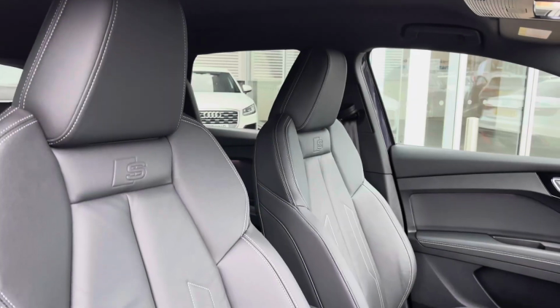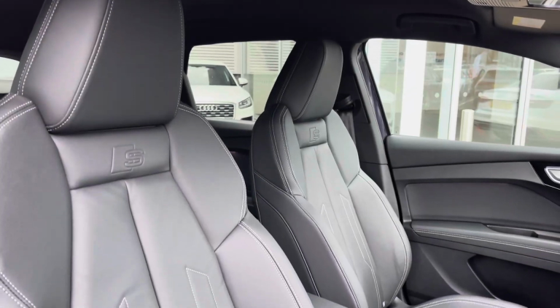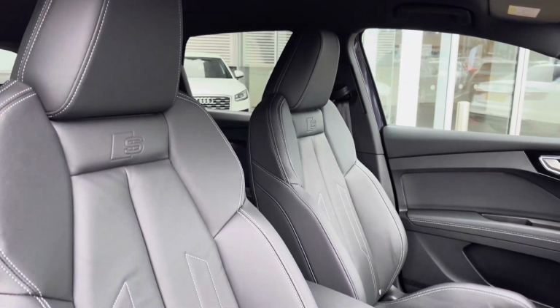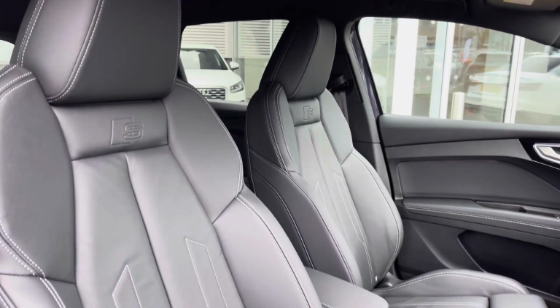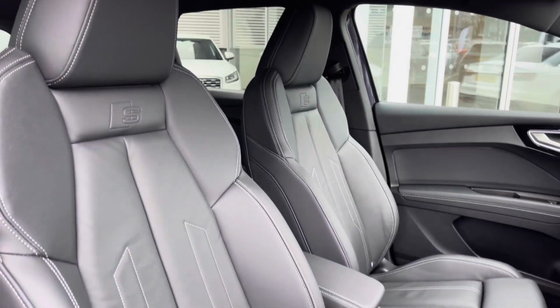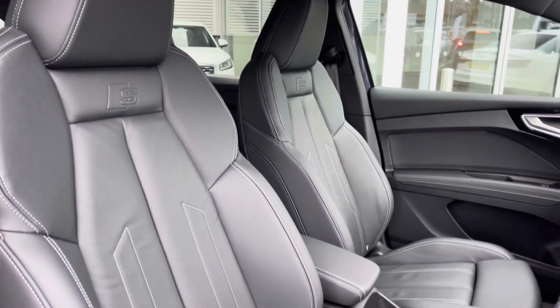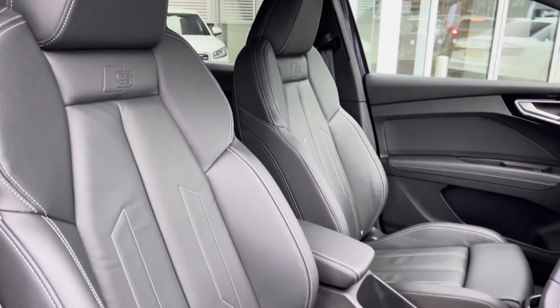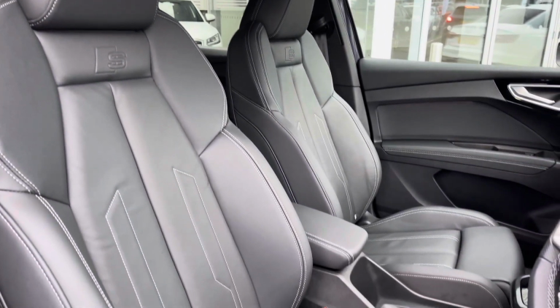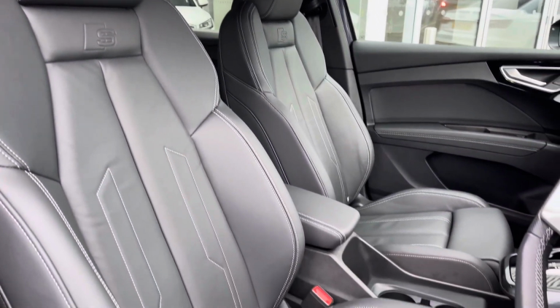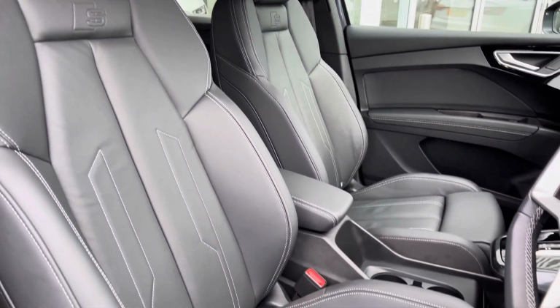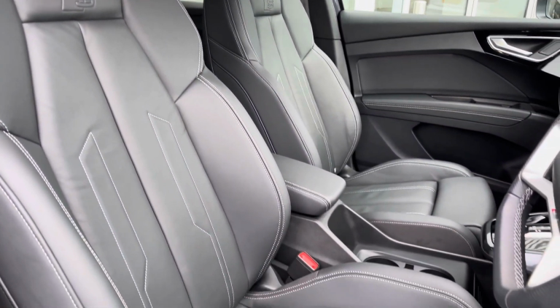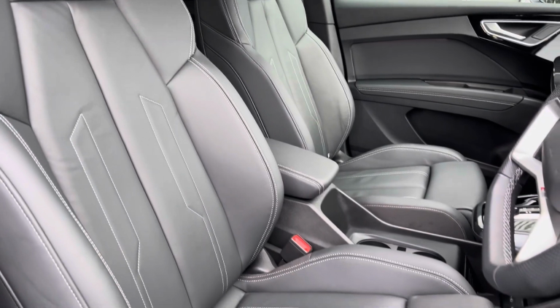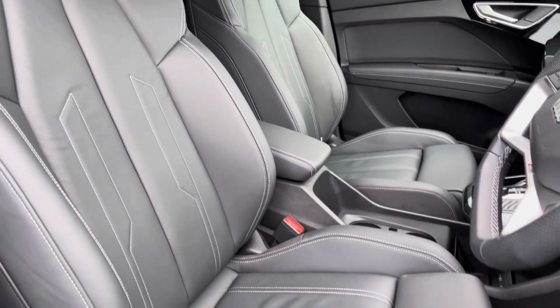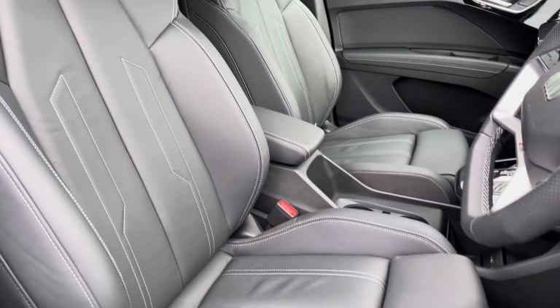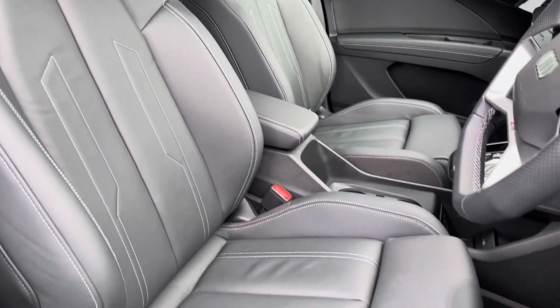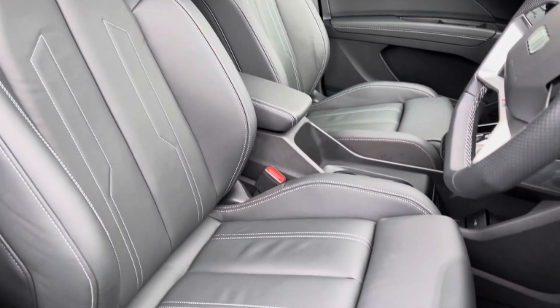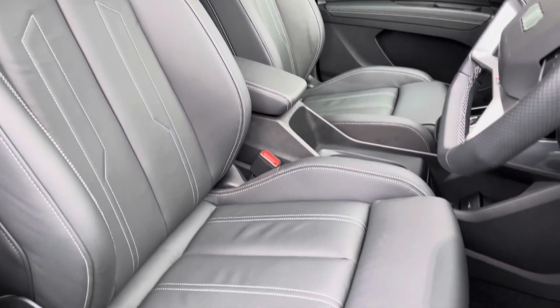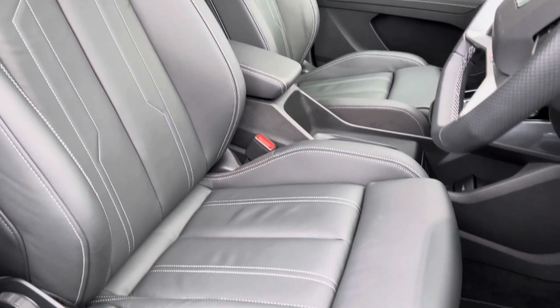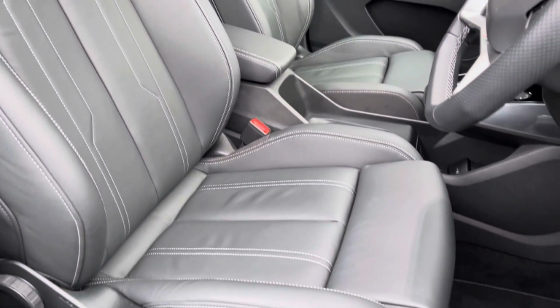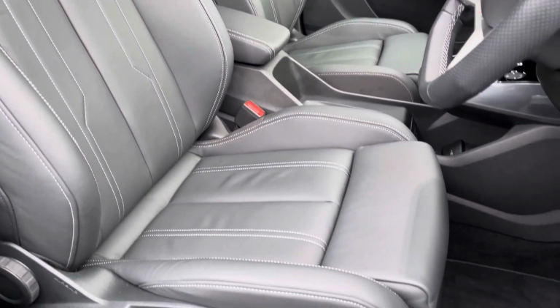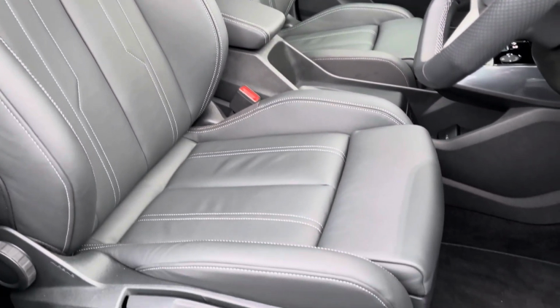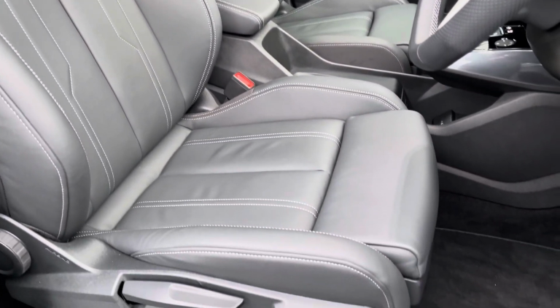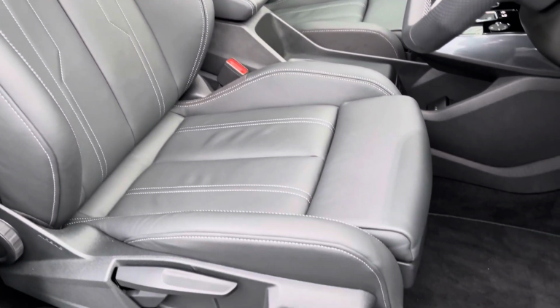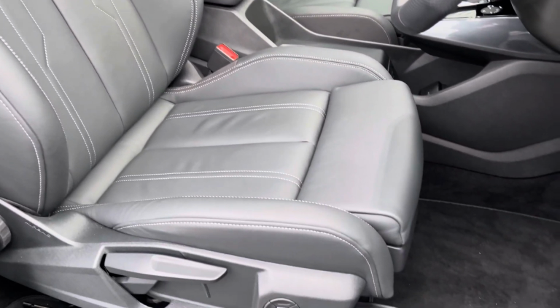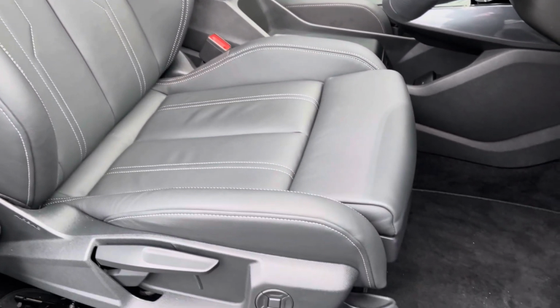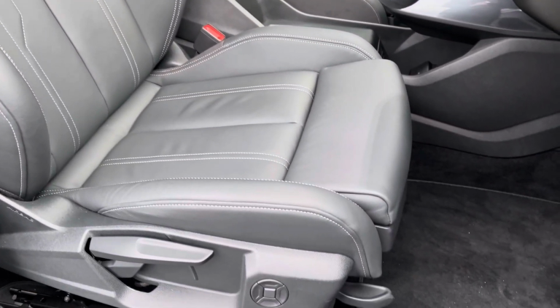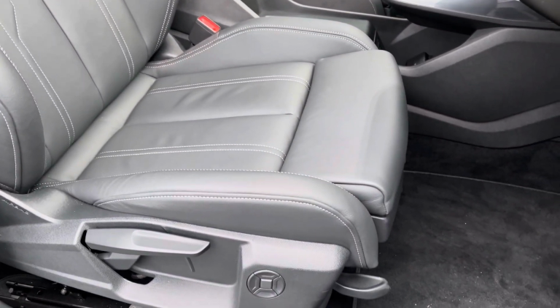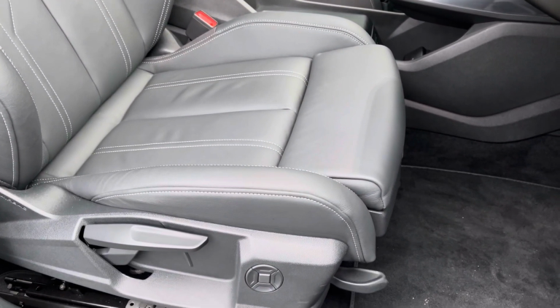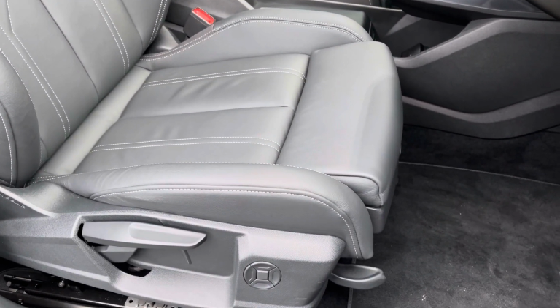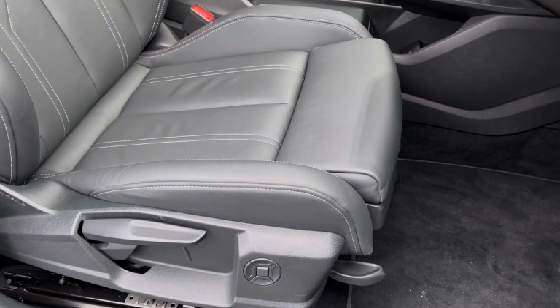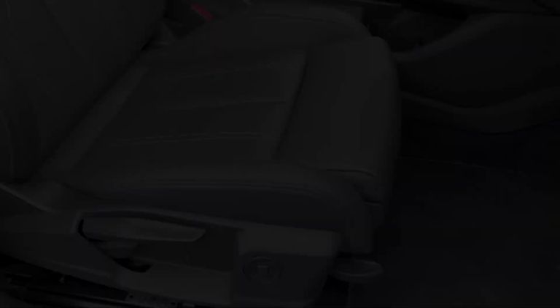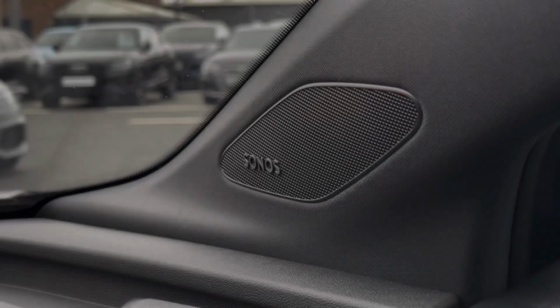The front seats are a sport style with the S-emboss logo and they offer plenty of adjustment, so you'll have no problem finding your correct driving position whilst maintaining great posture.